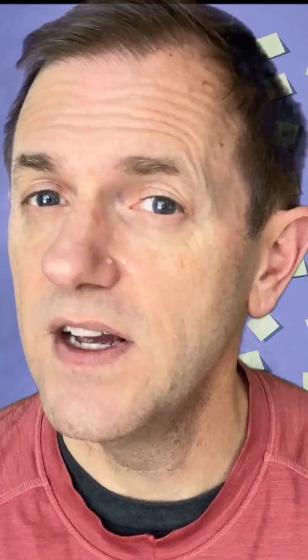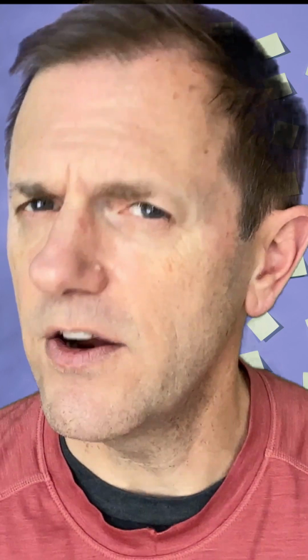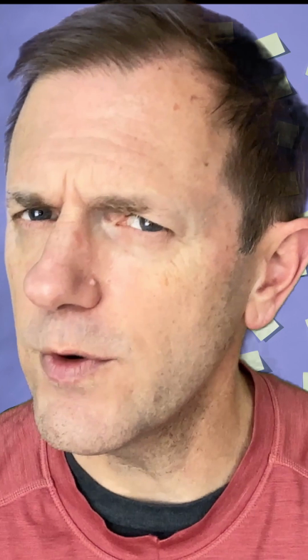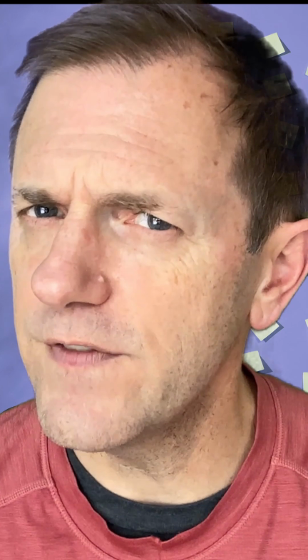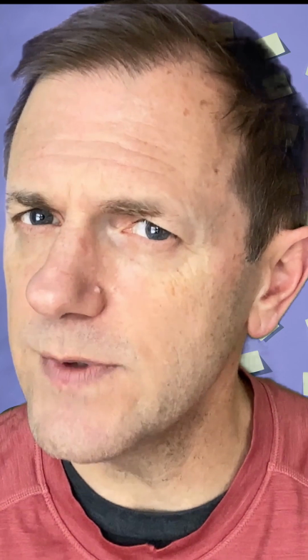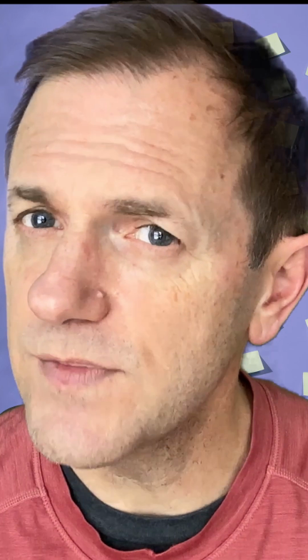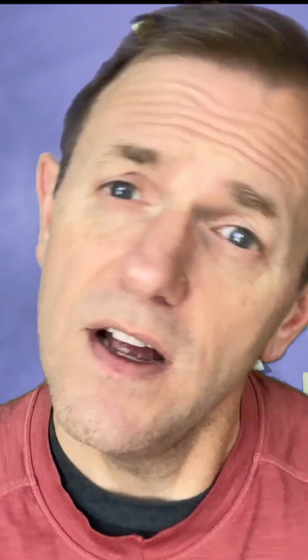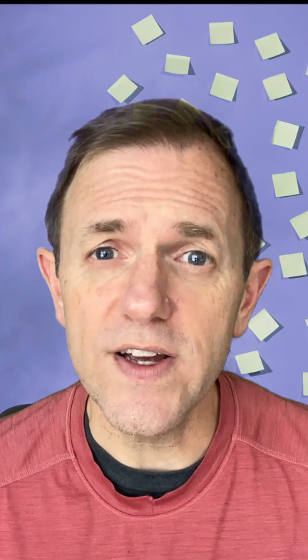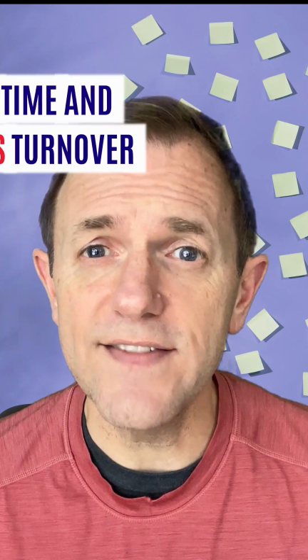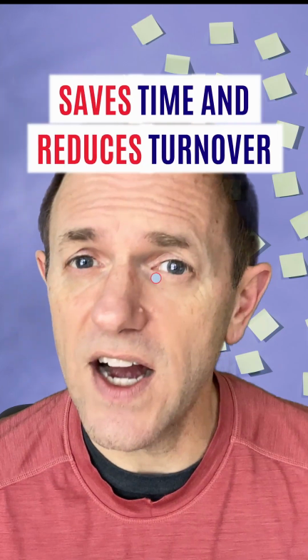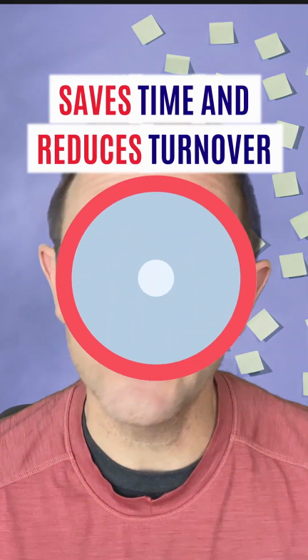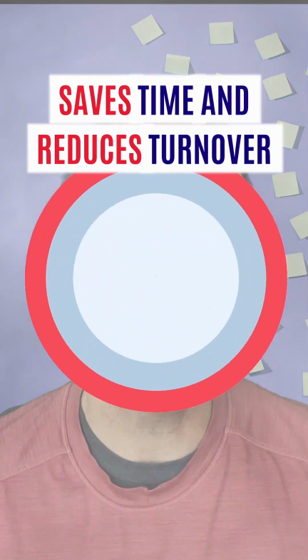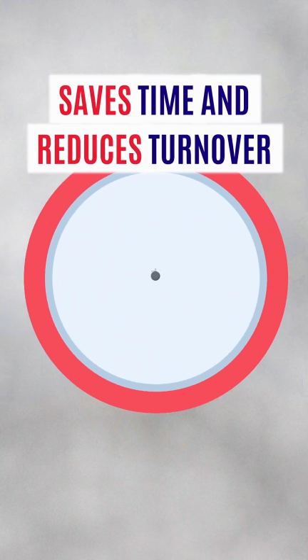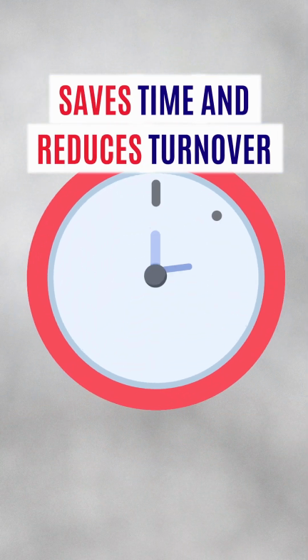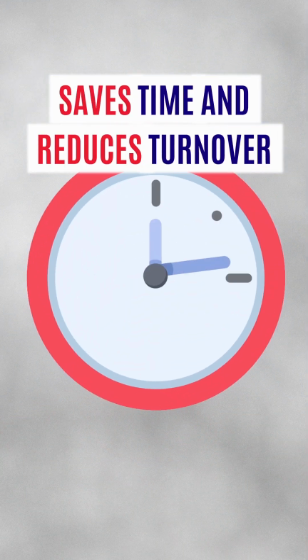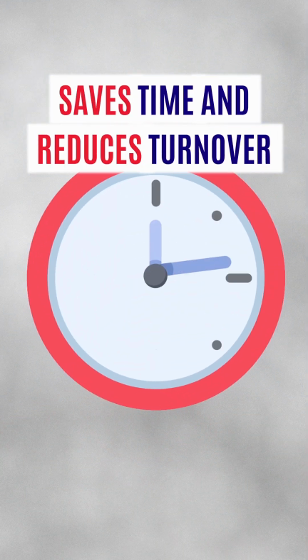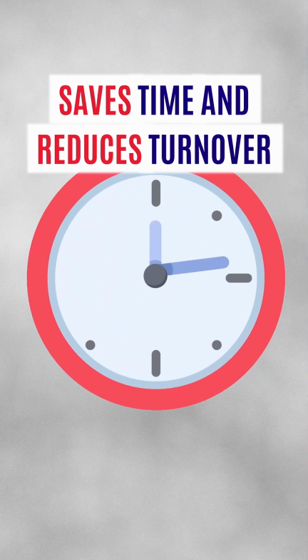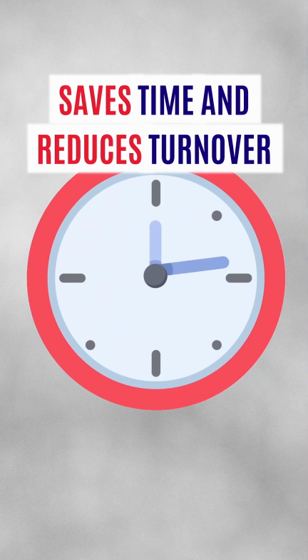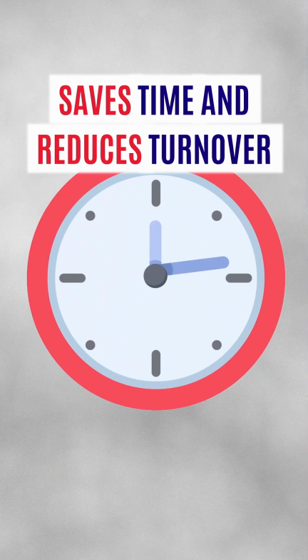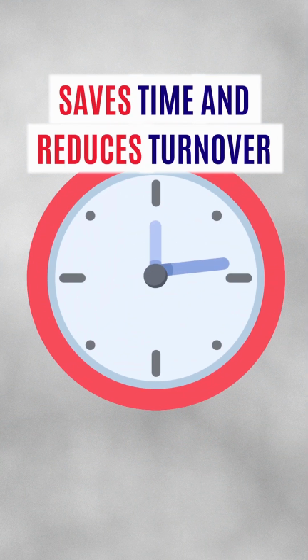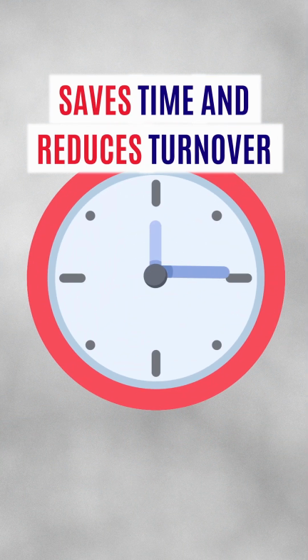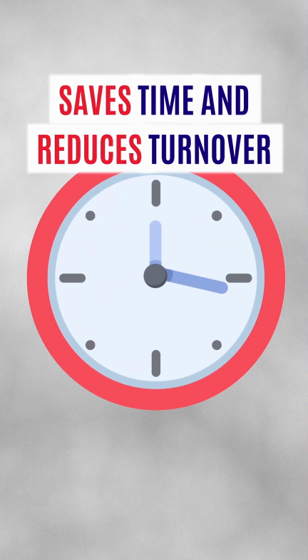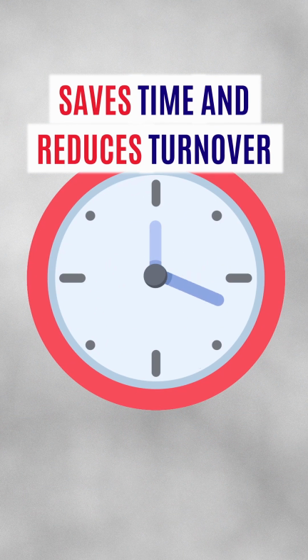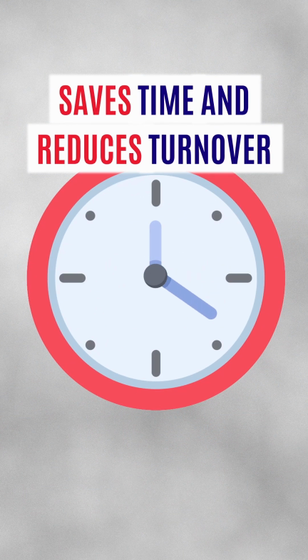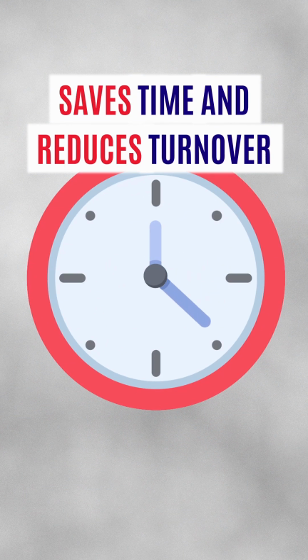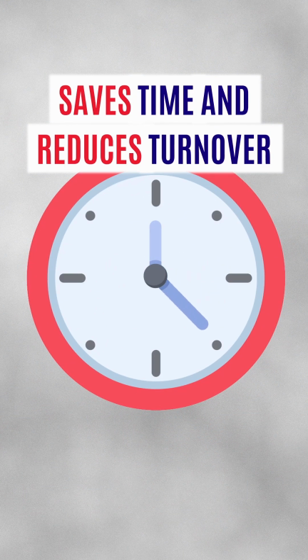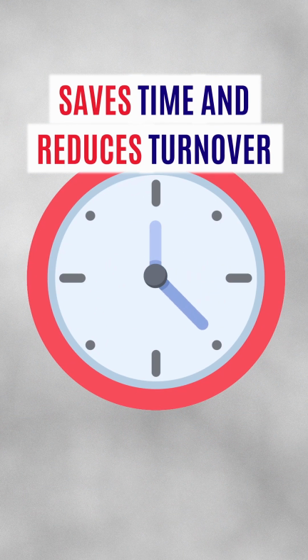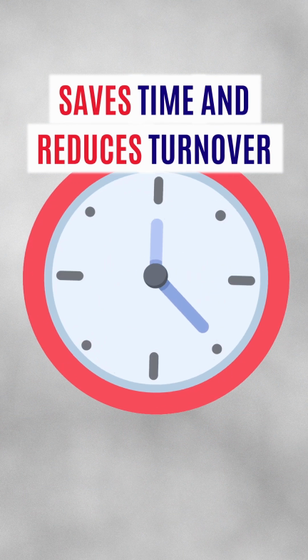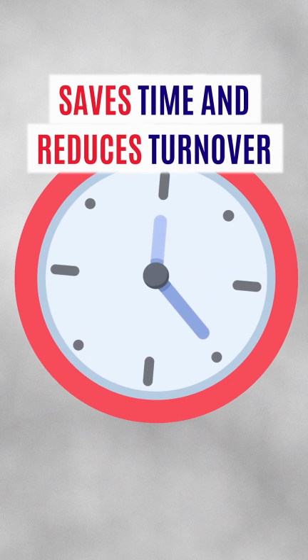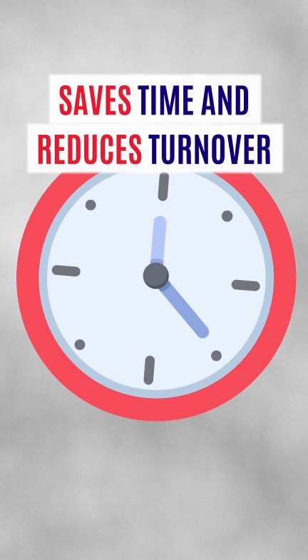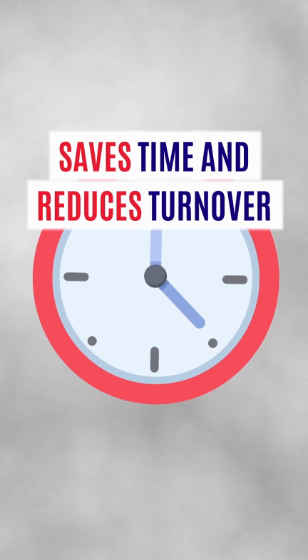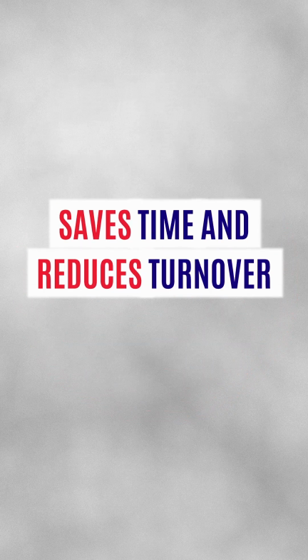Are they worth the investment? They save time, reduce turnover, and ensure job readiness on day one without anyone needing expensive training.